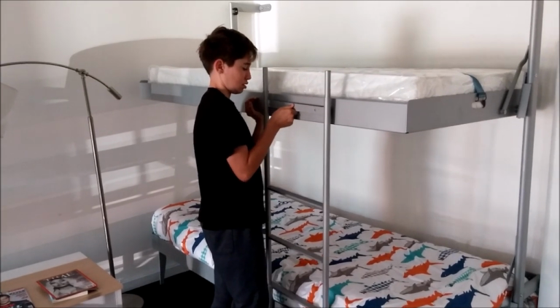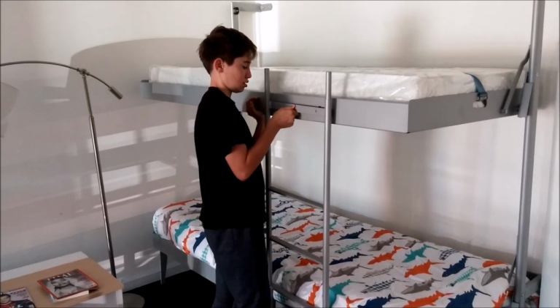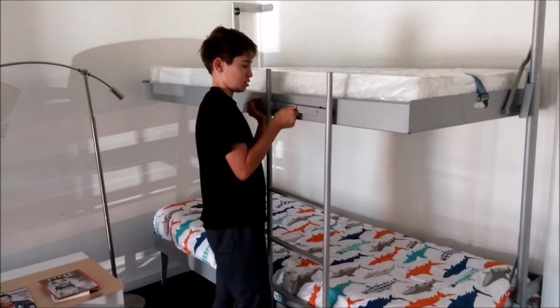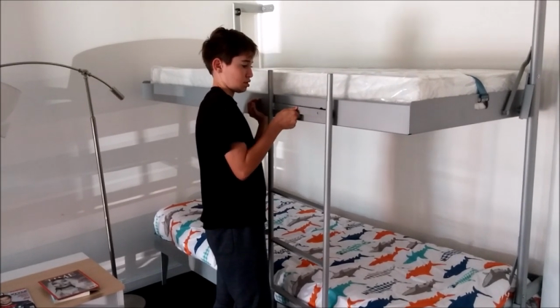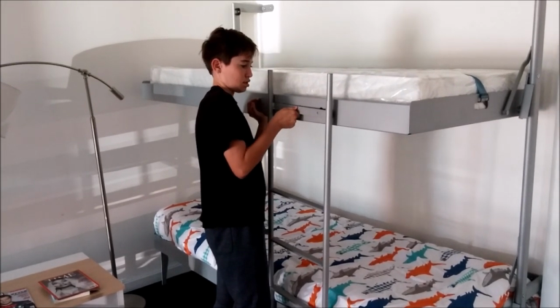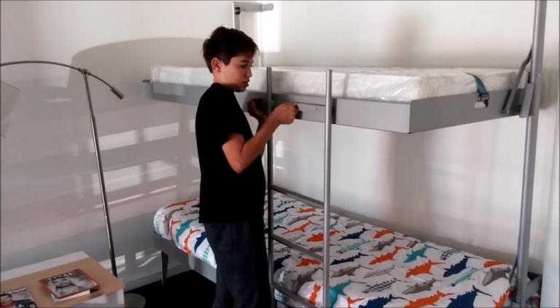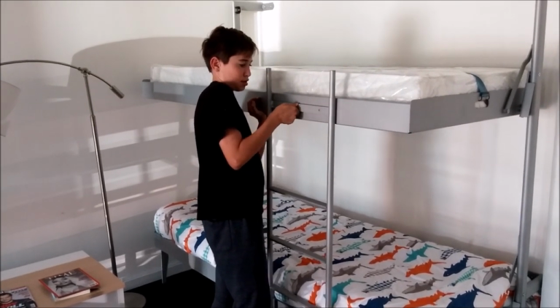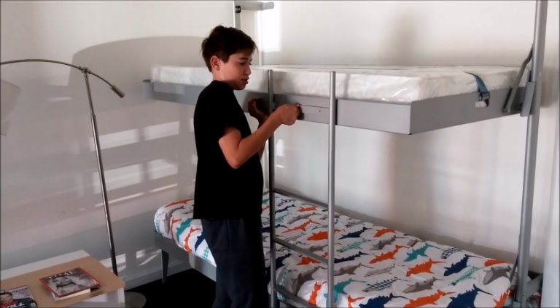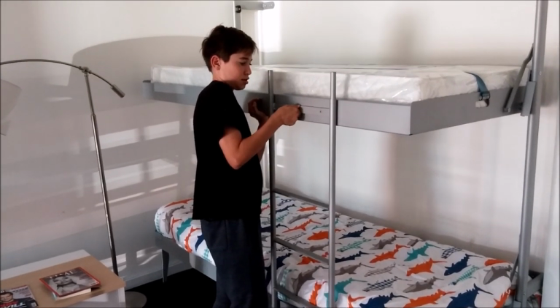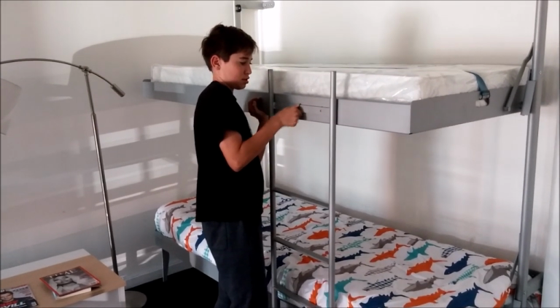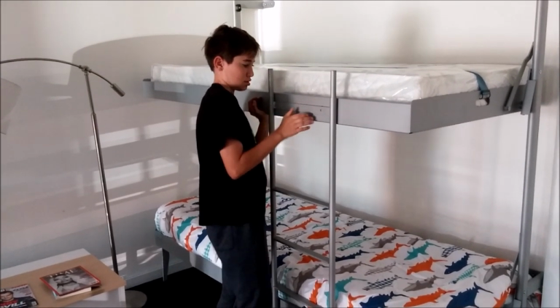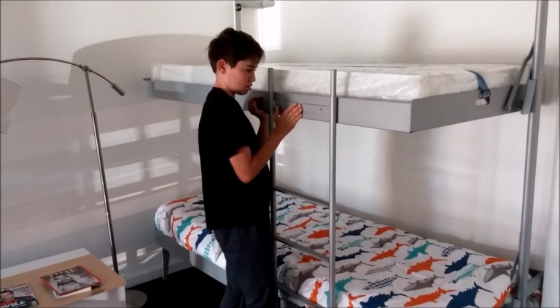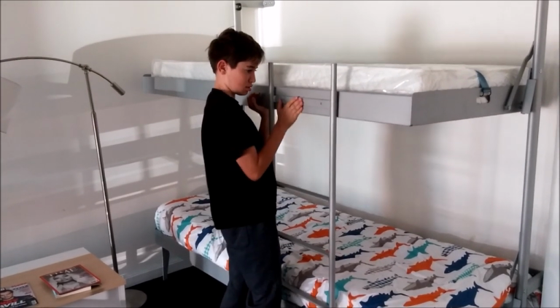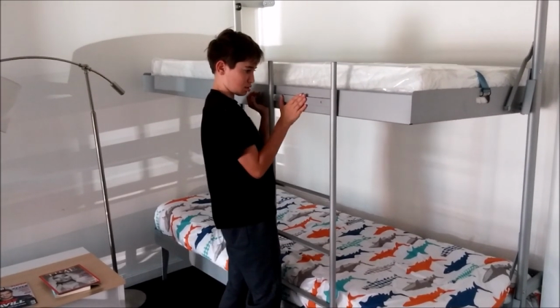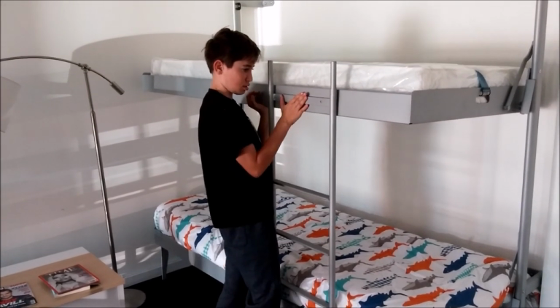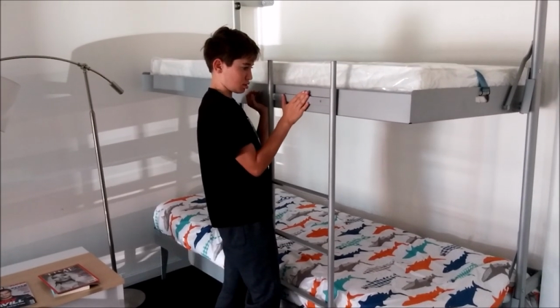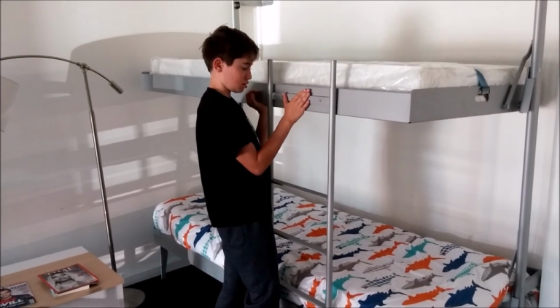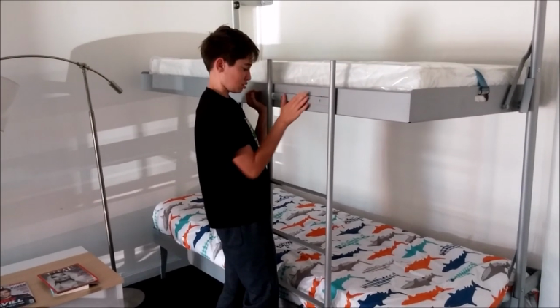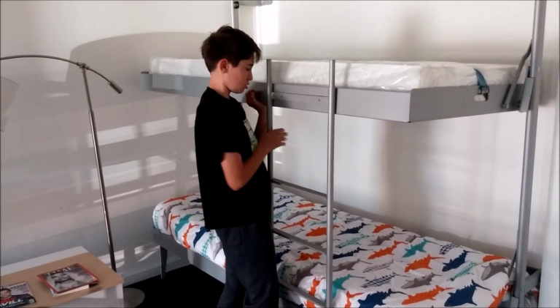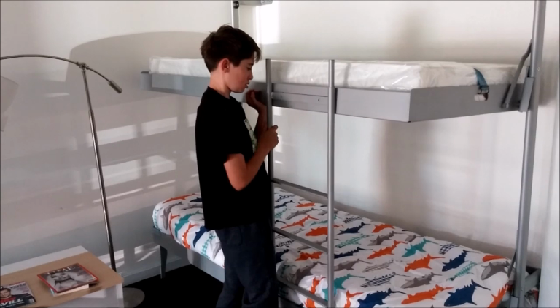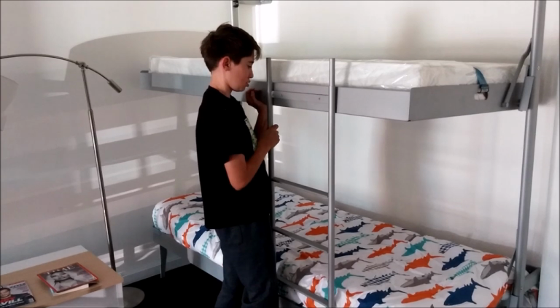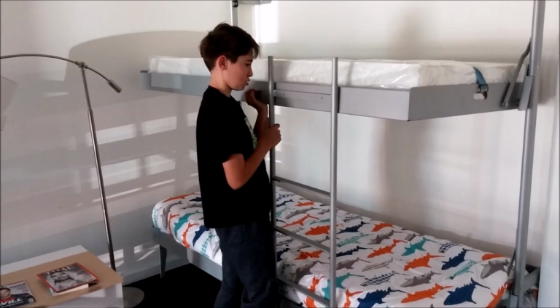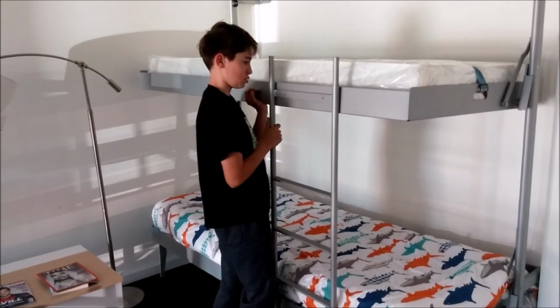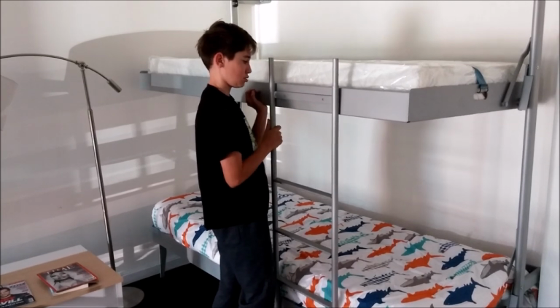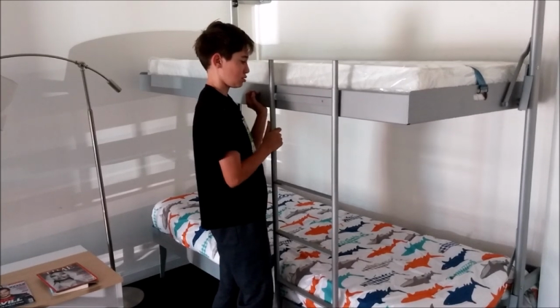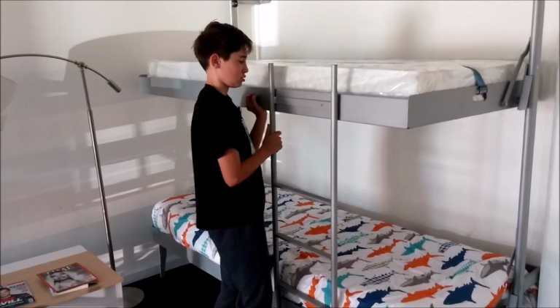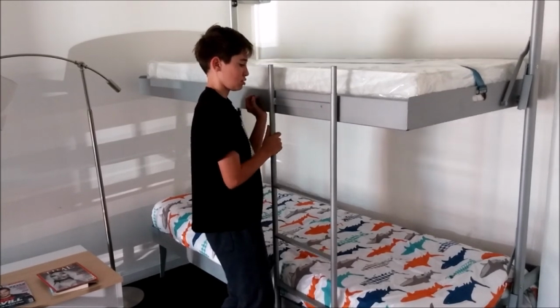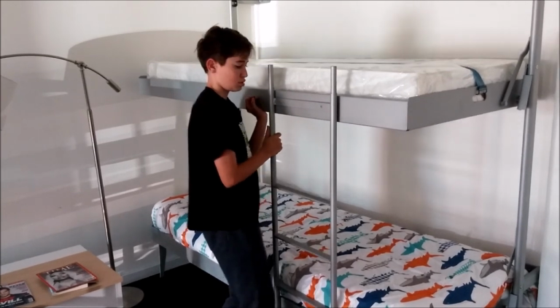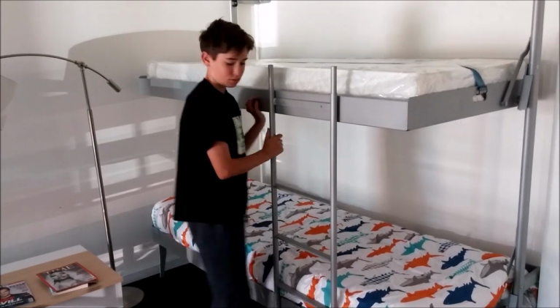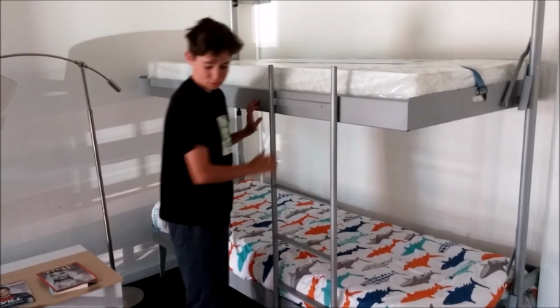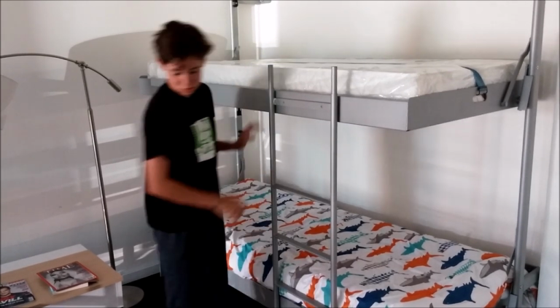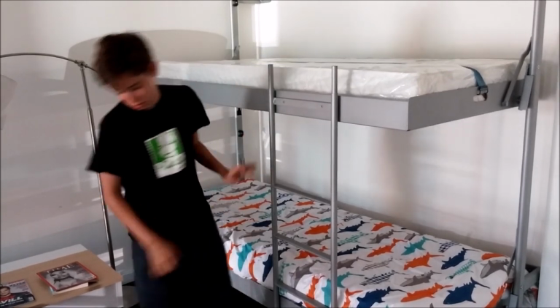The bunk ladder locks in place and acts as a double support as well as a rail guard for the upper bunk.